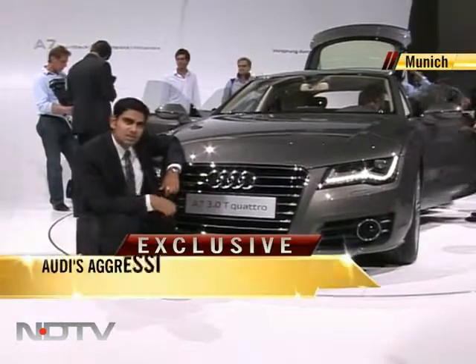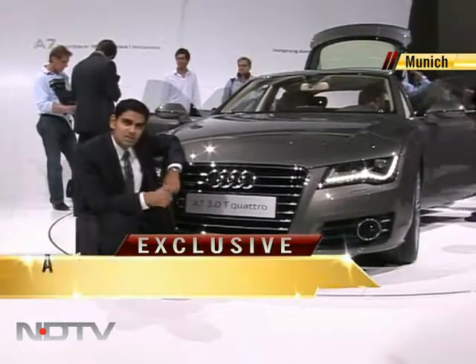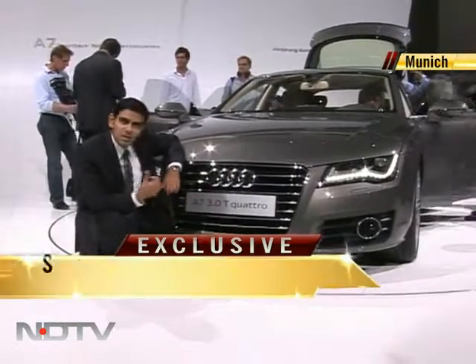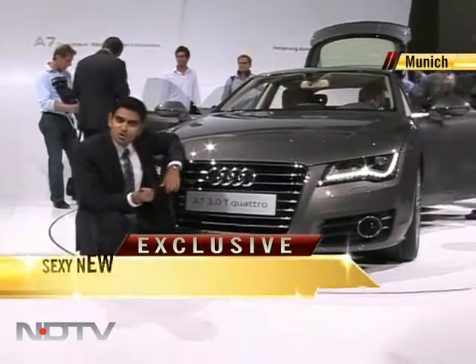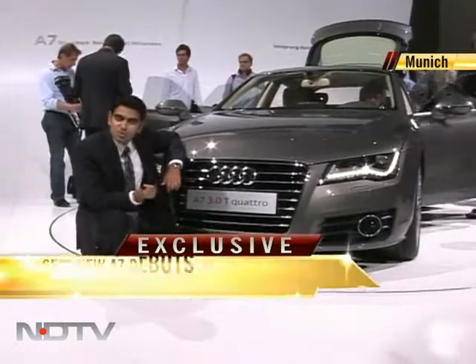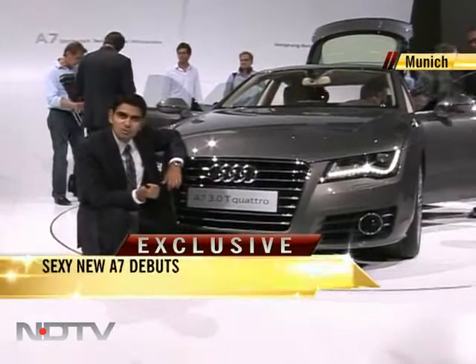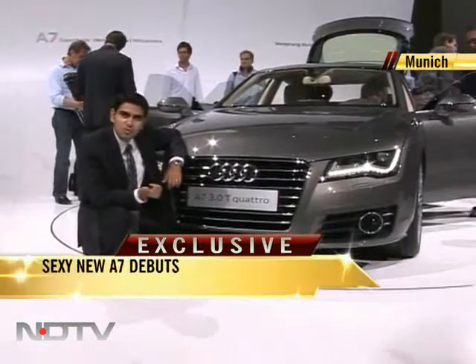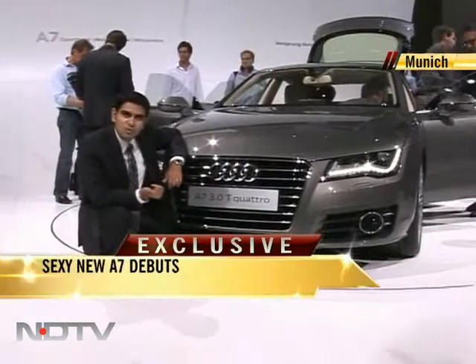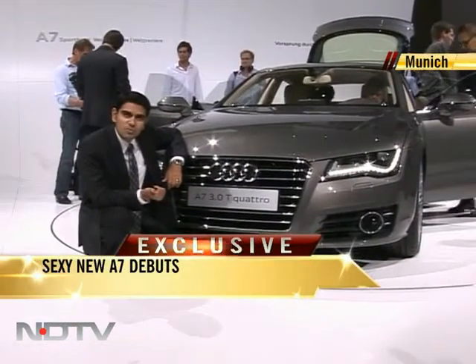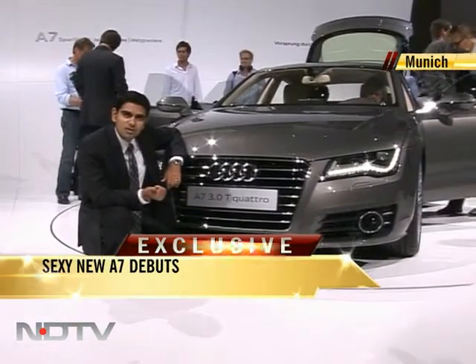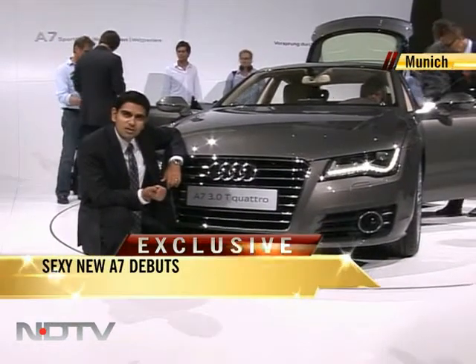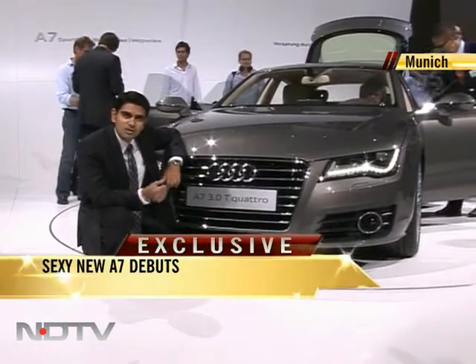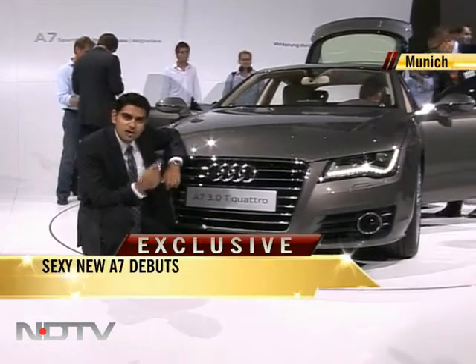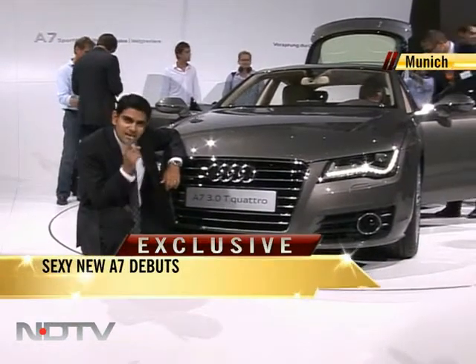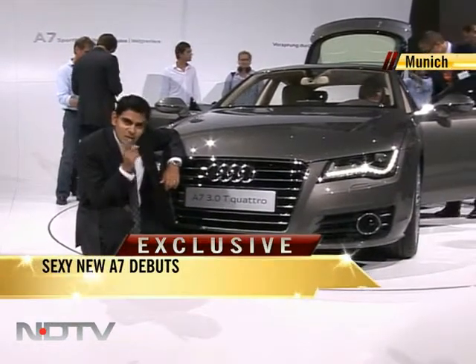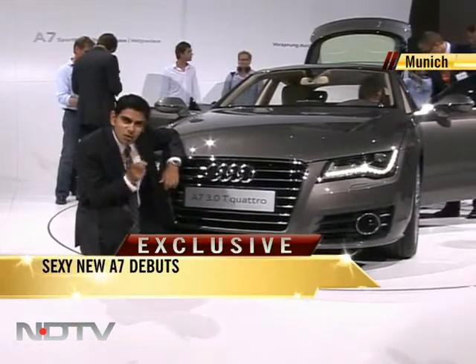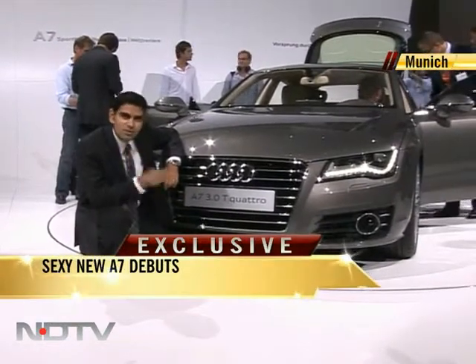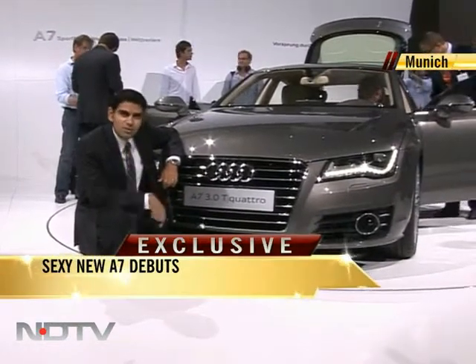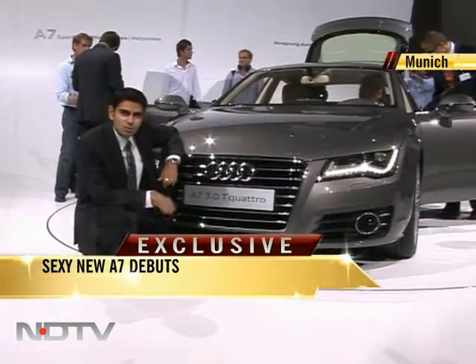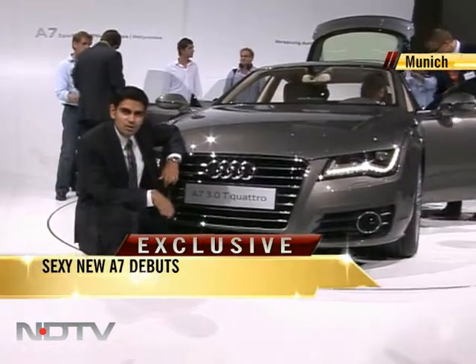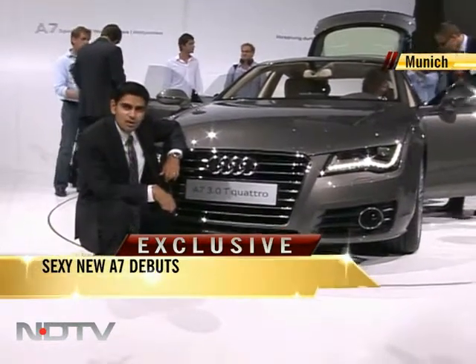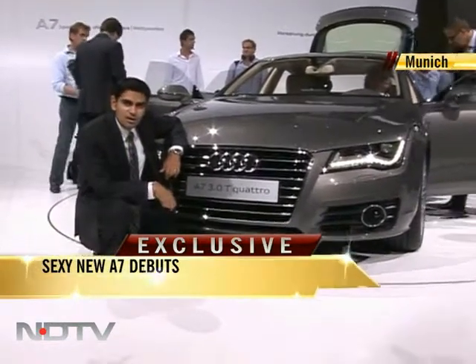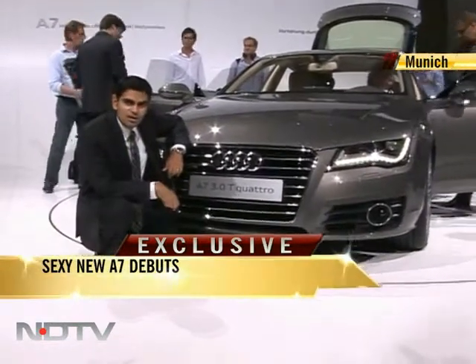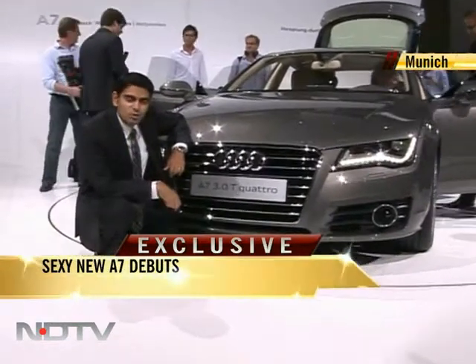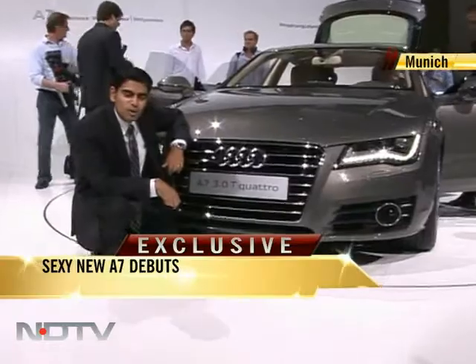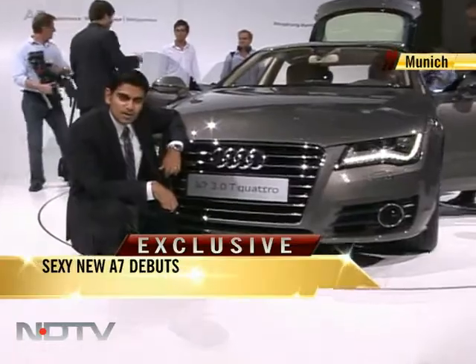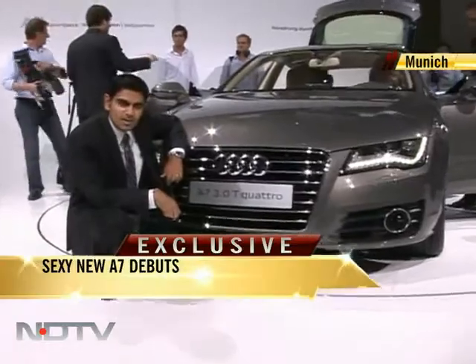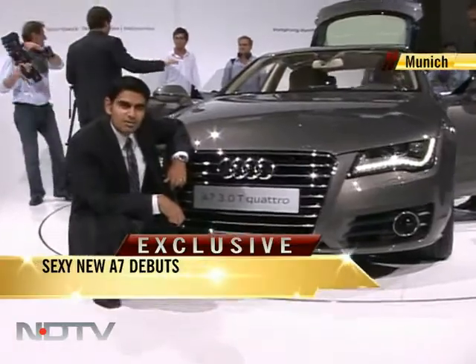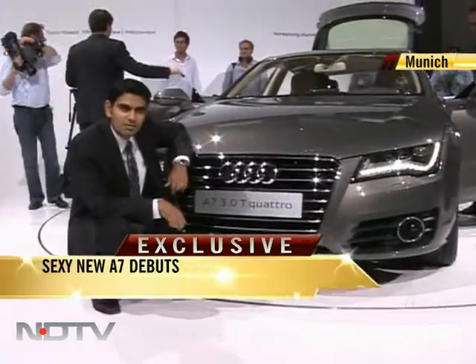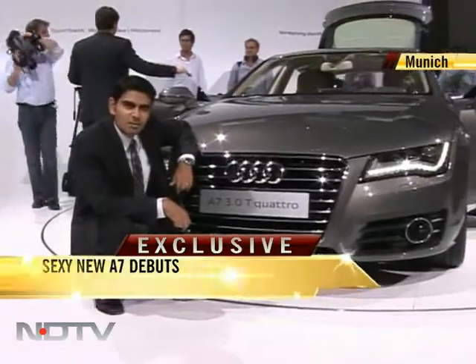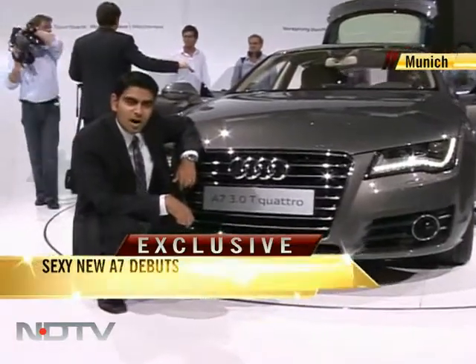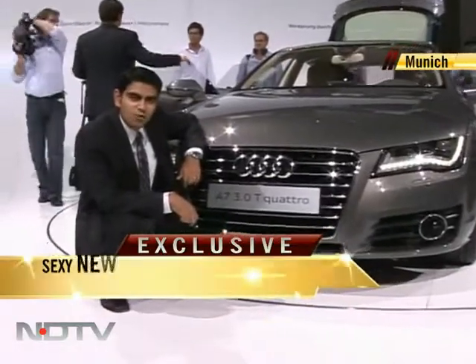There's great response from the world press here, and that's your first look at the new A7 from Audi.